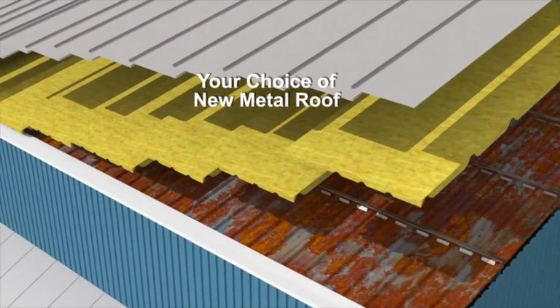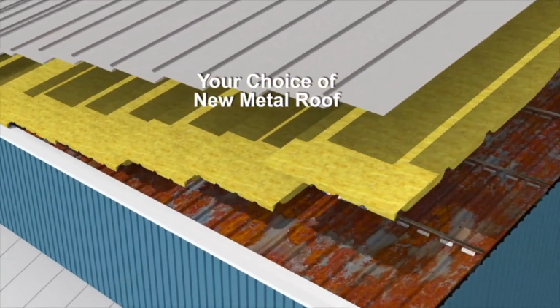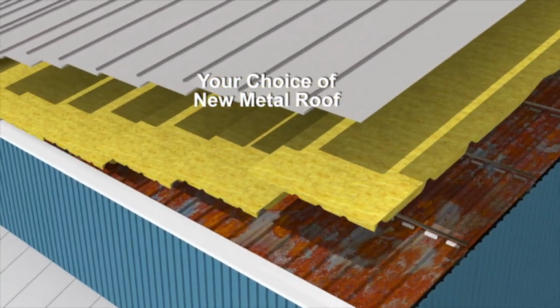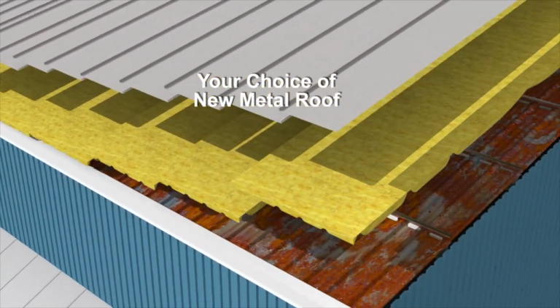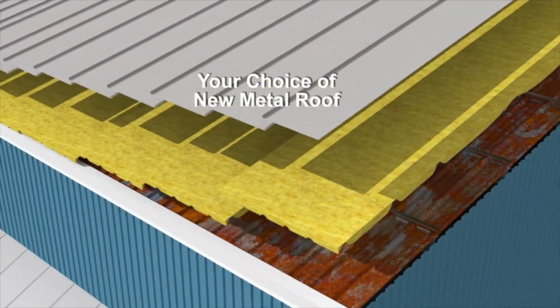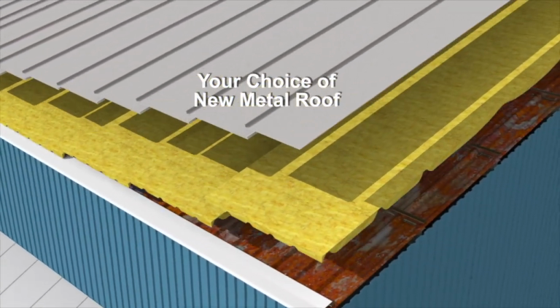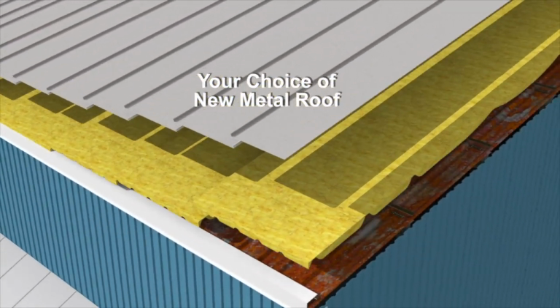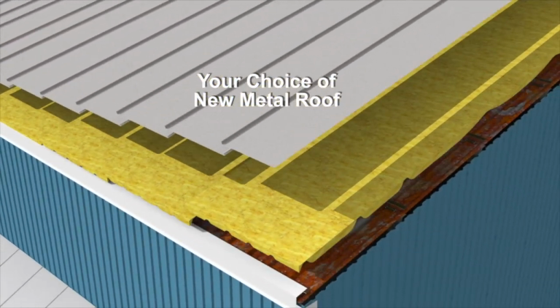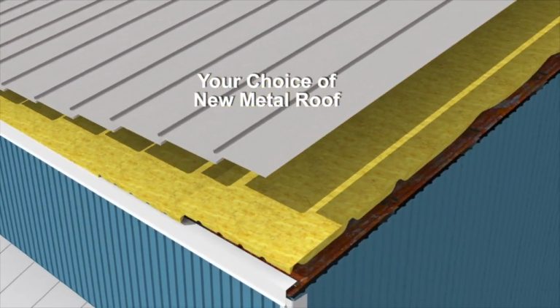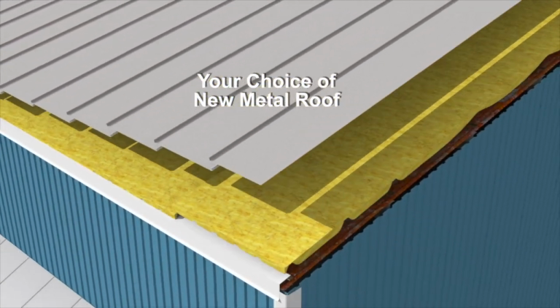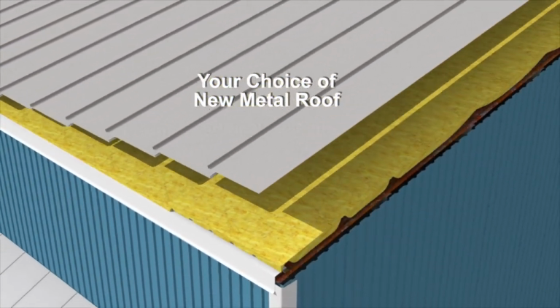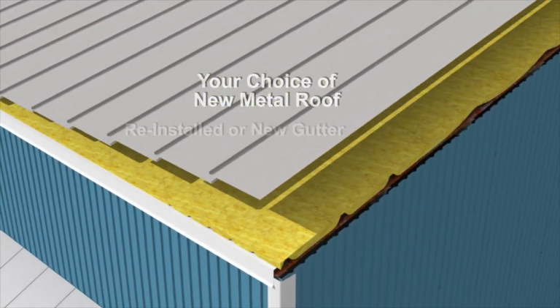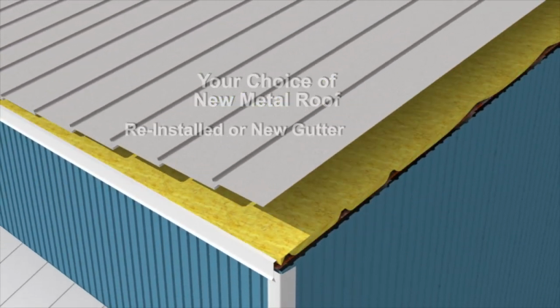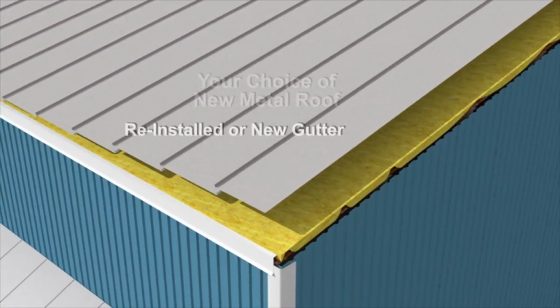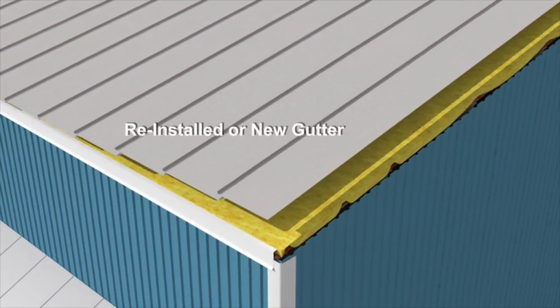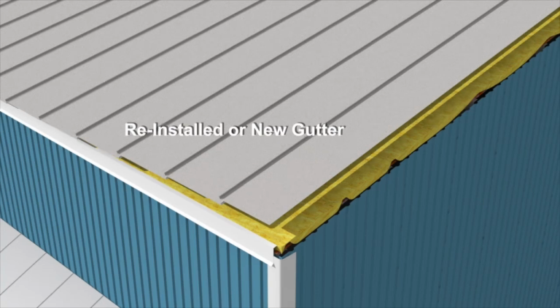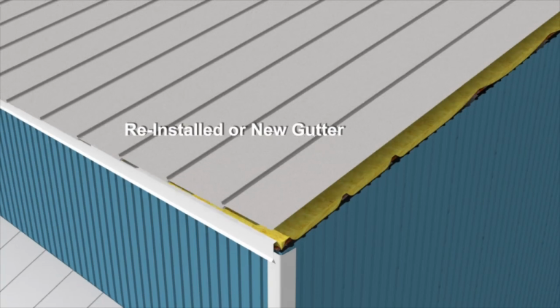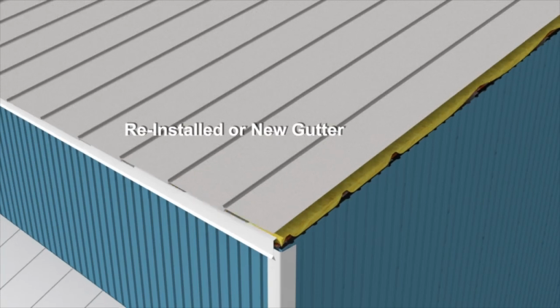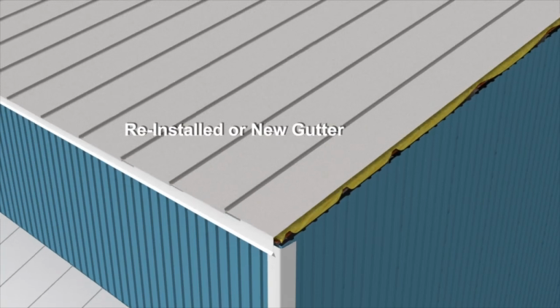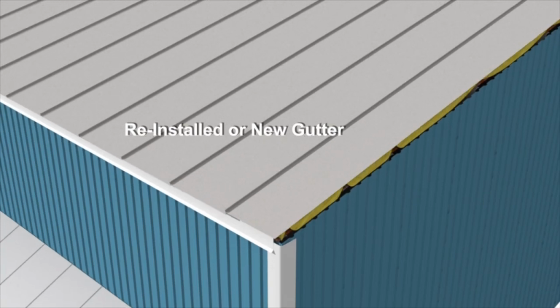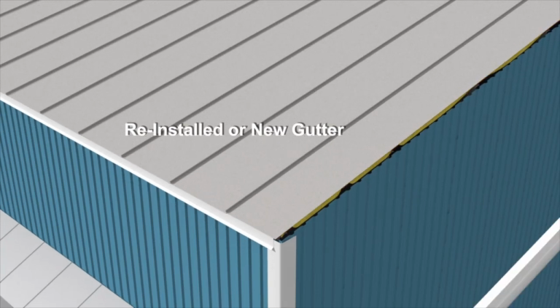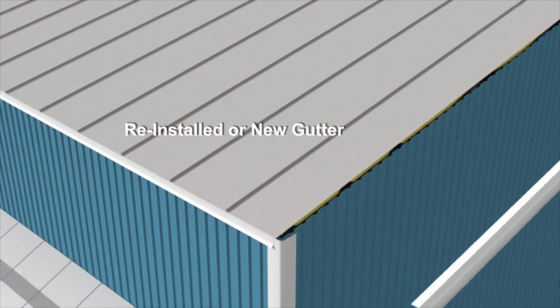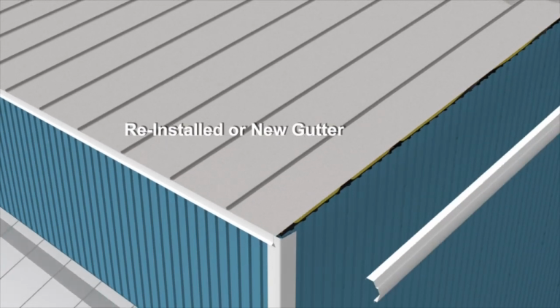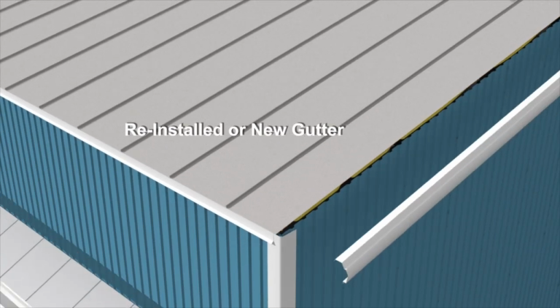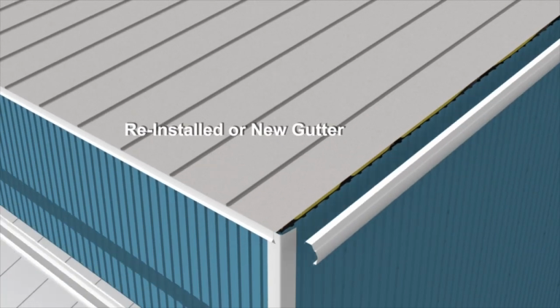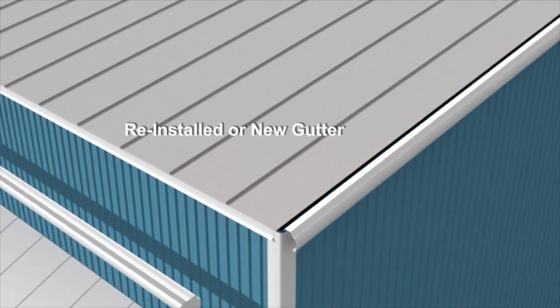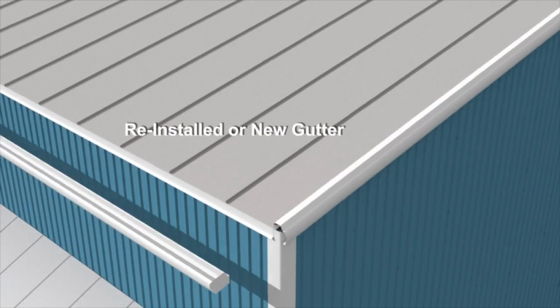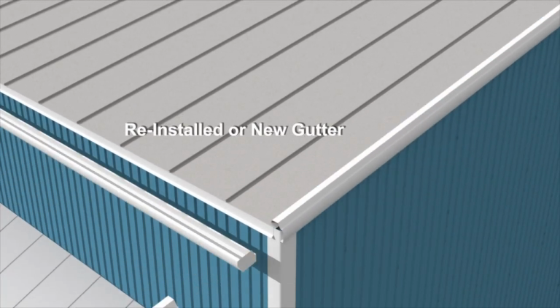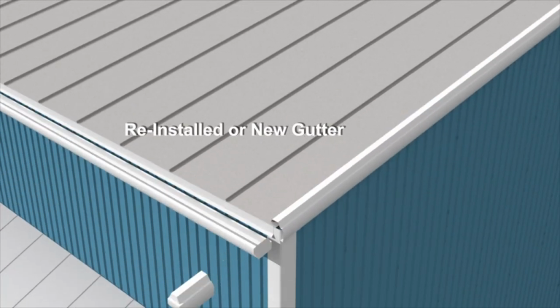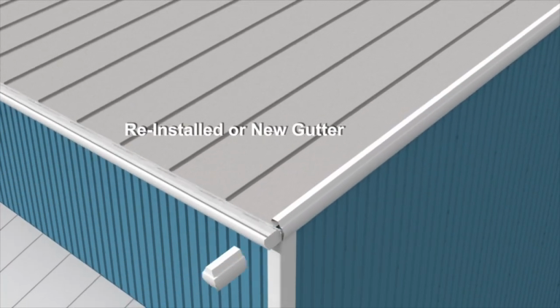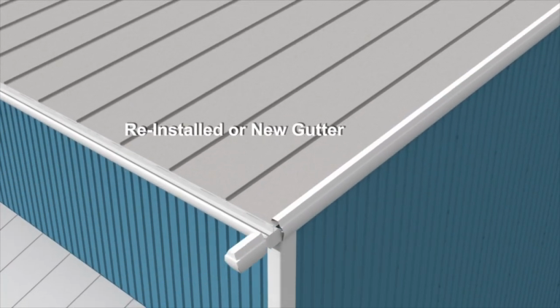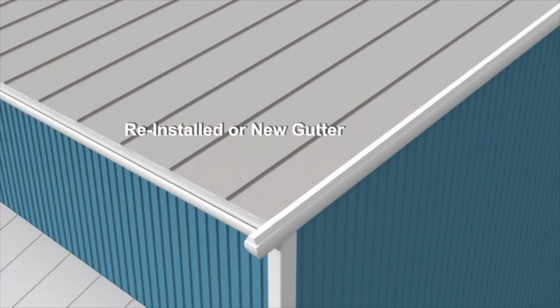Our last step is to install the new gutter and trim, completing the roof retrofit.